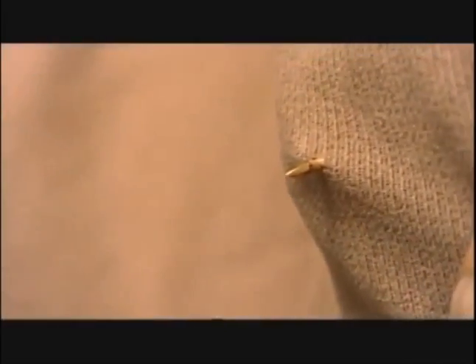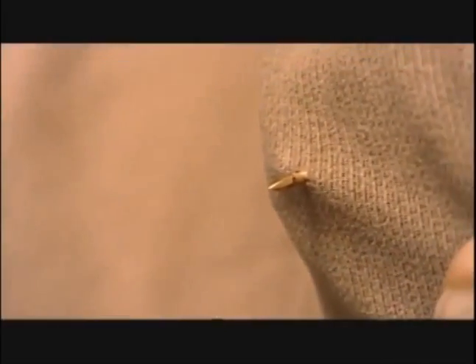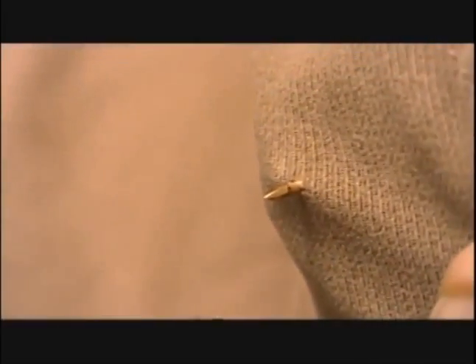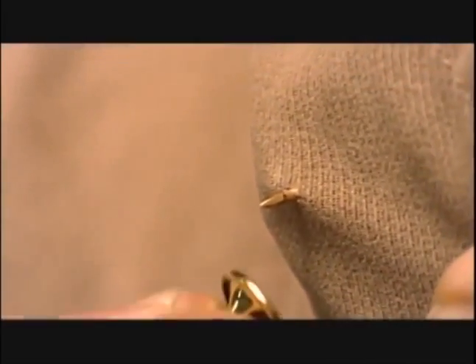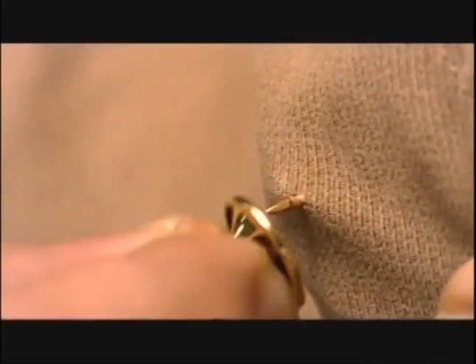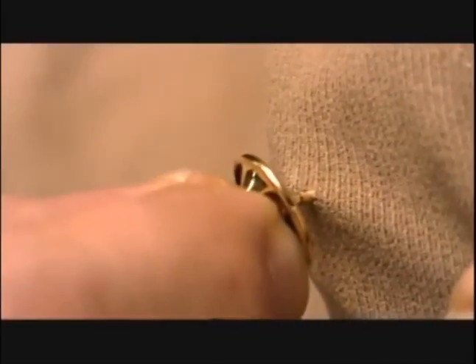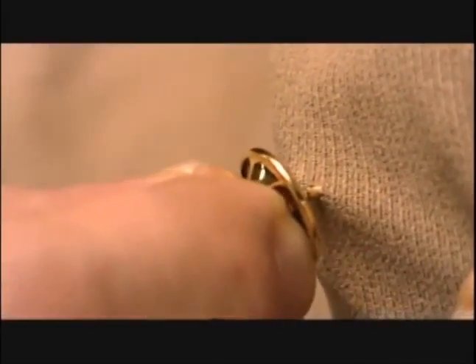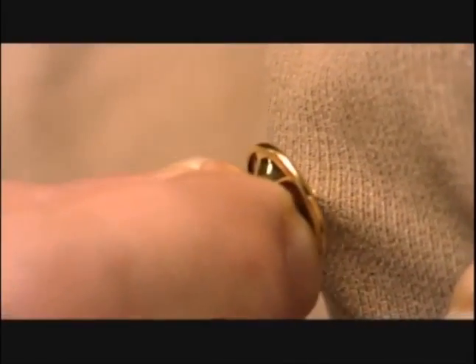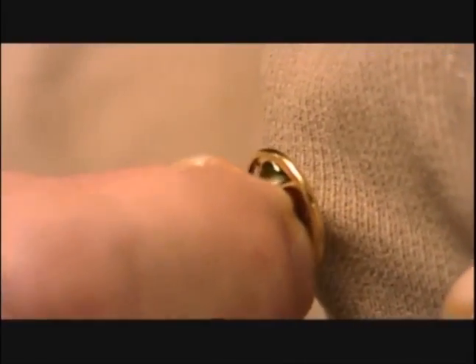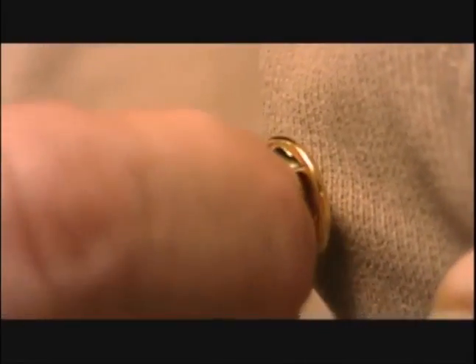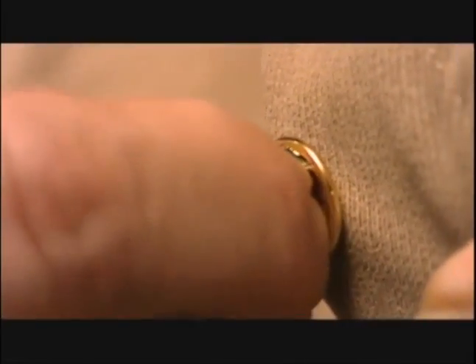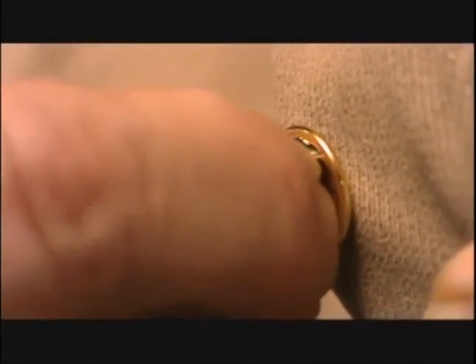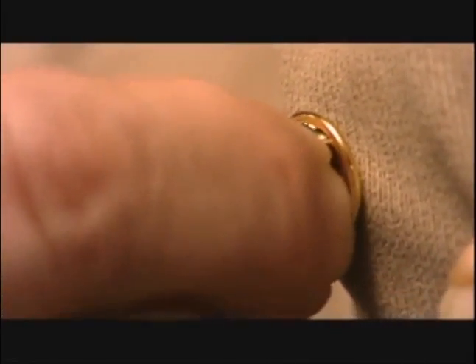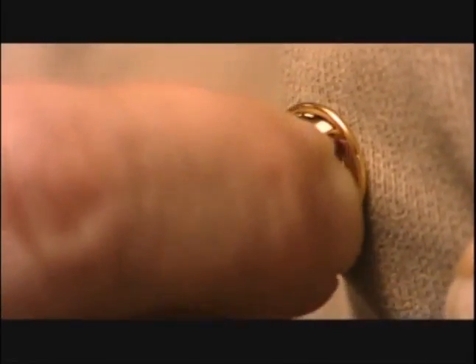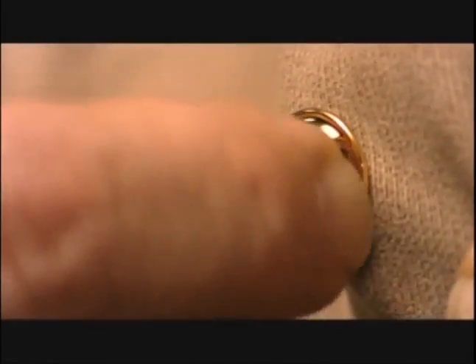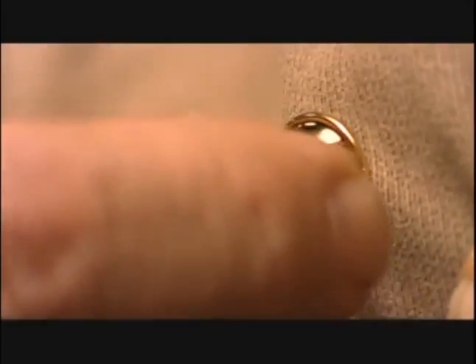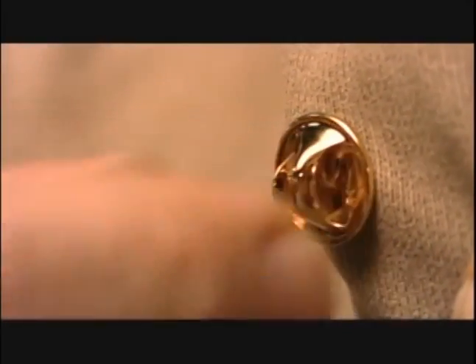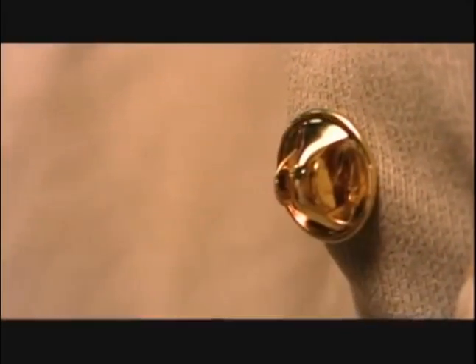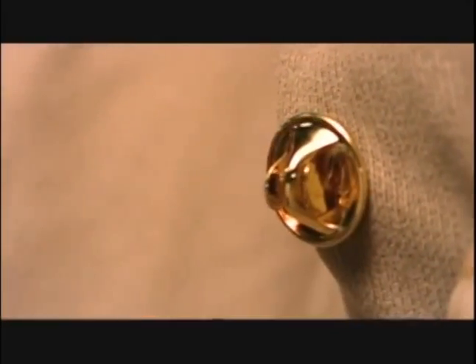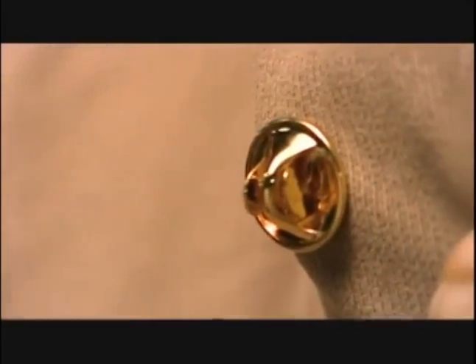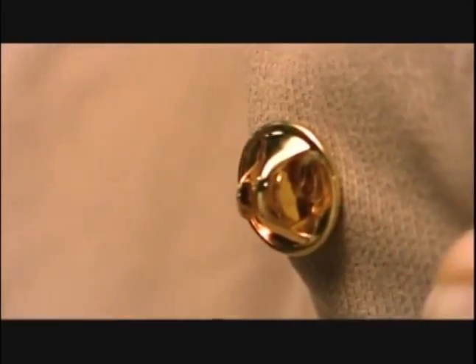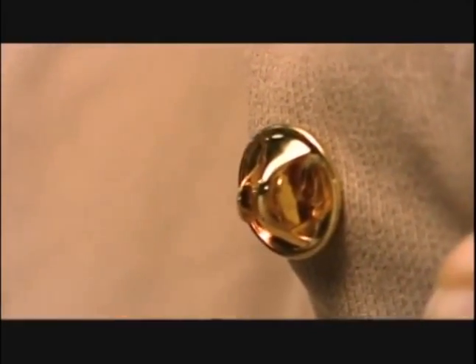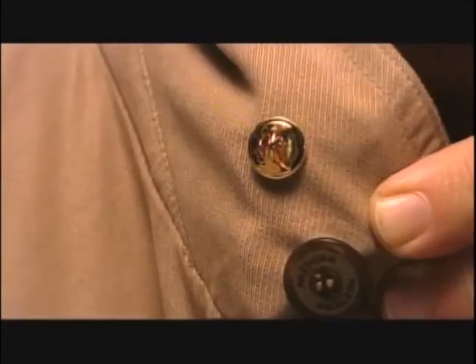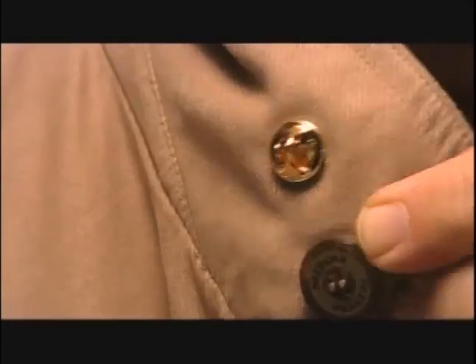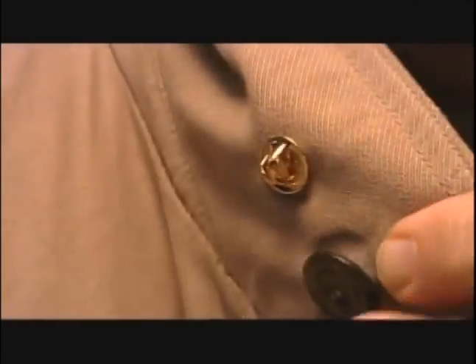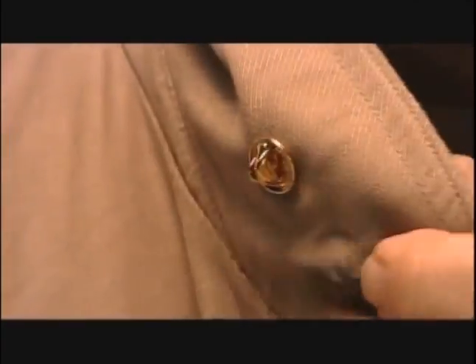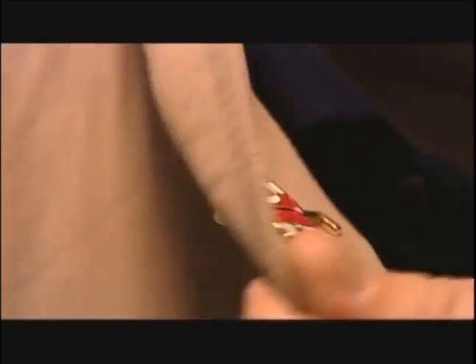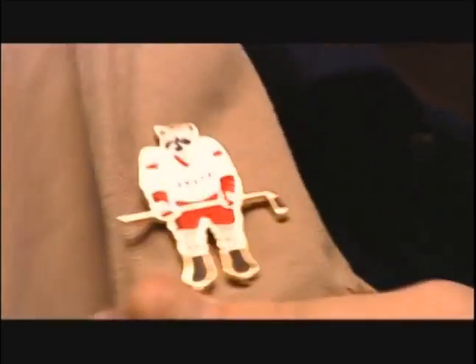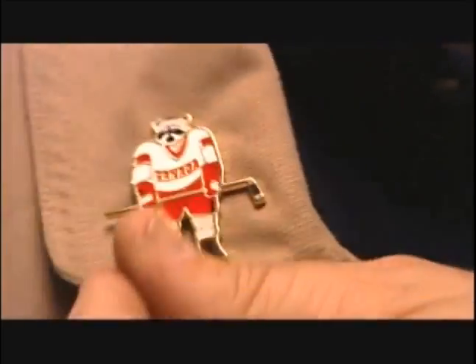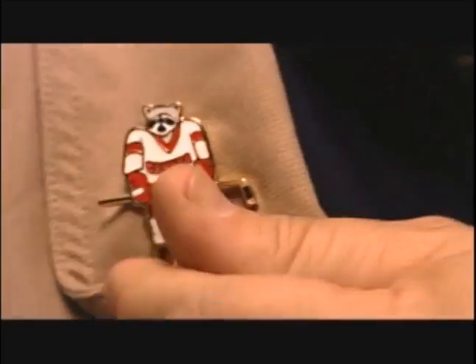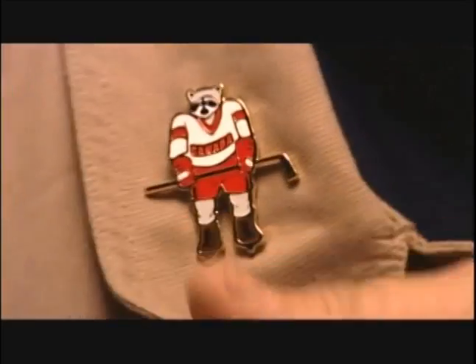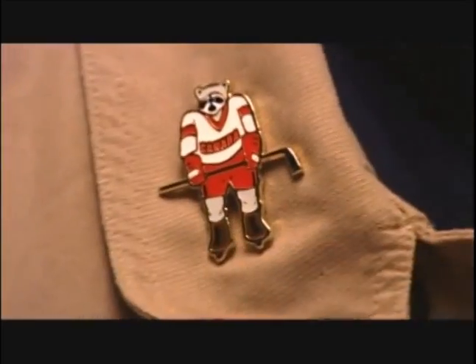Here's the post through the fabric — secure it with the clutch — and this lapel pin is now ready to wear.